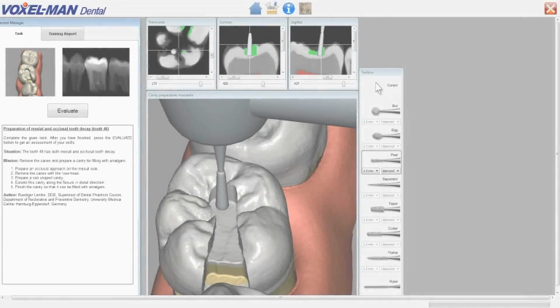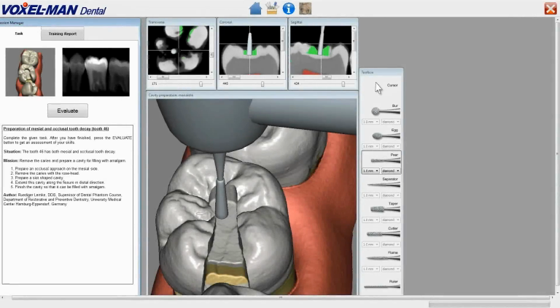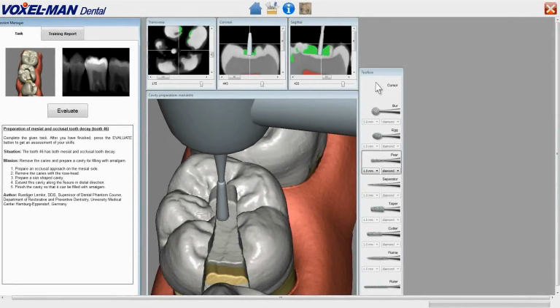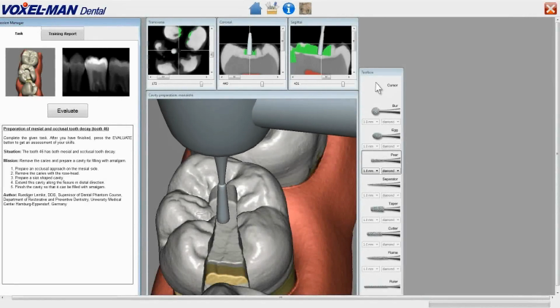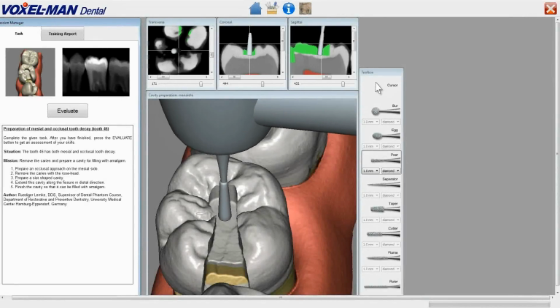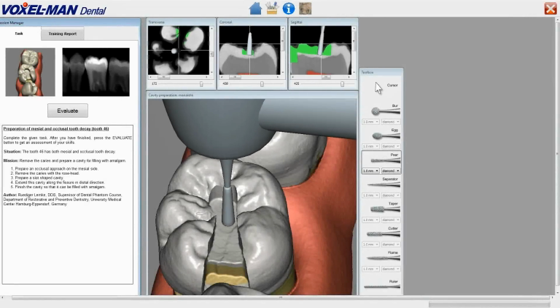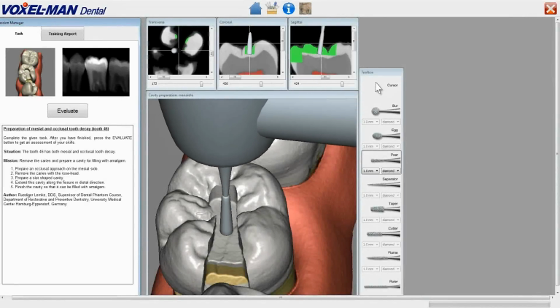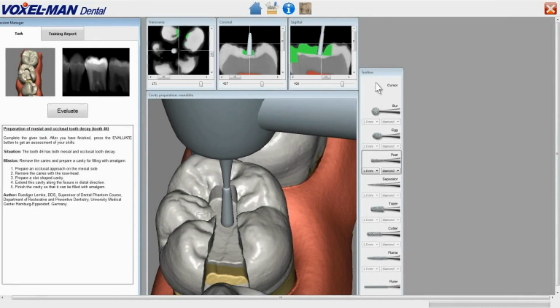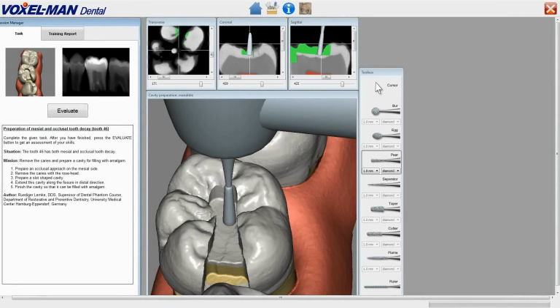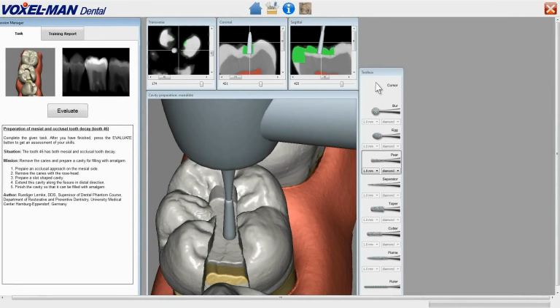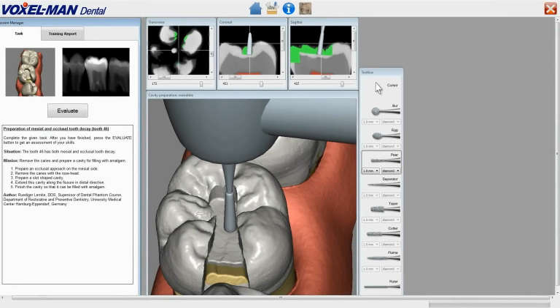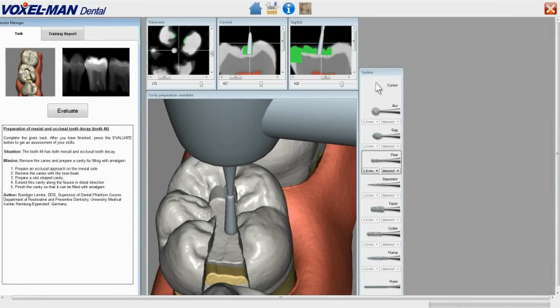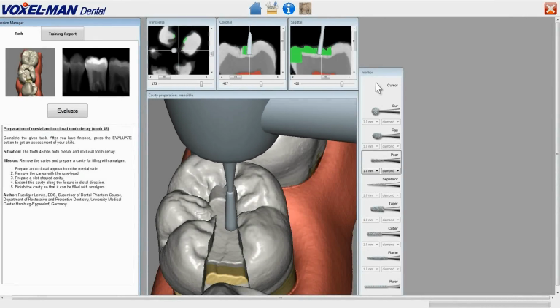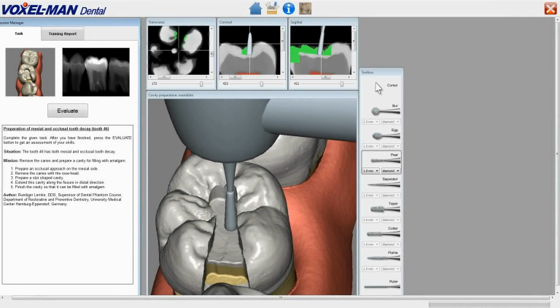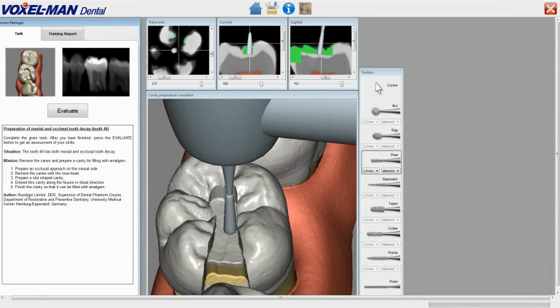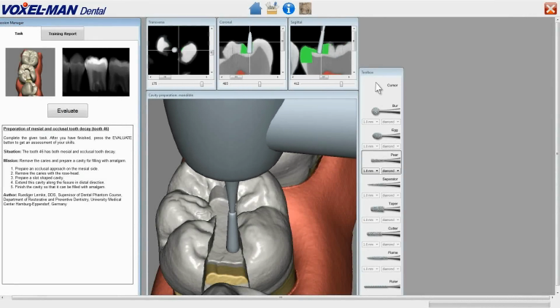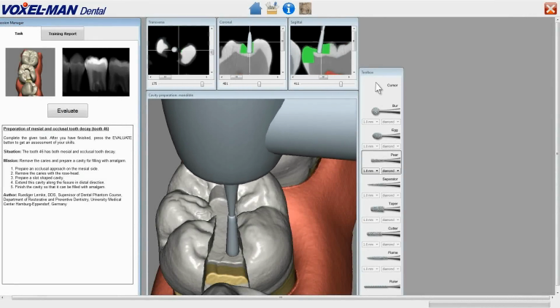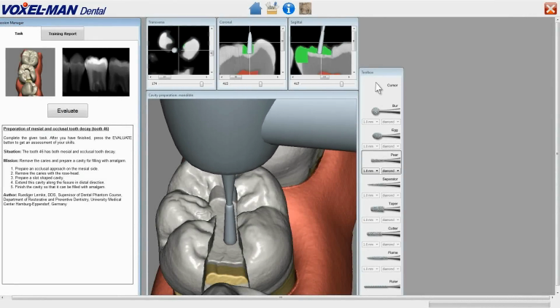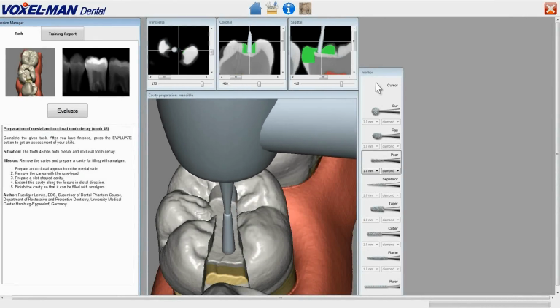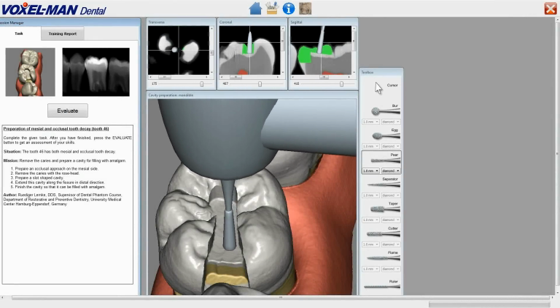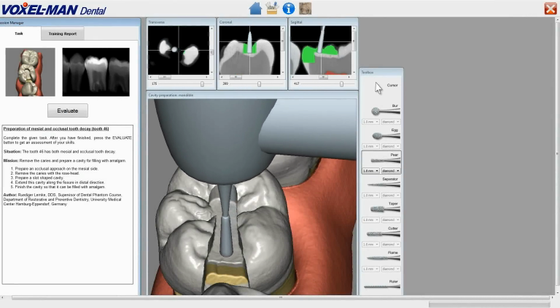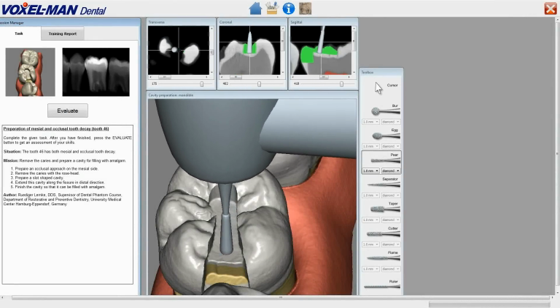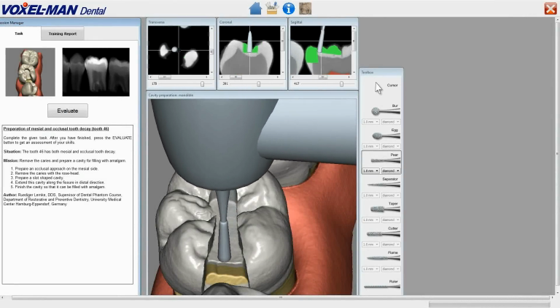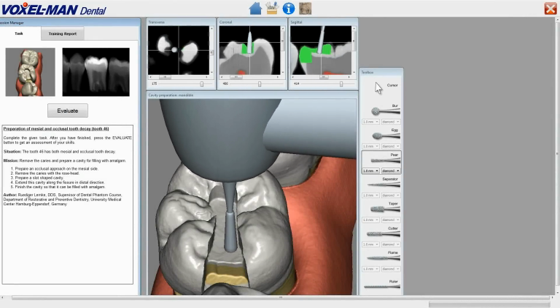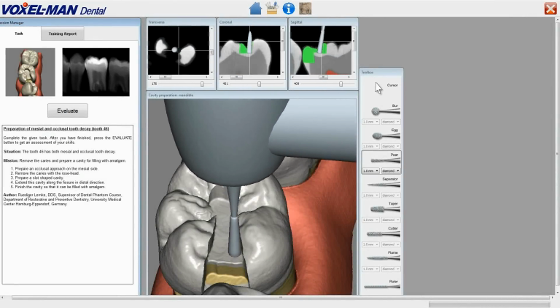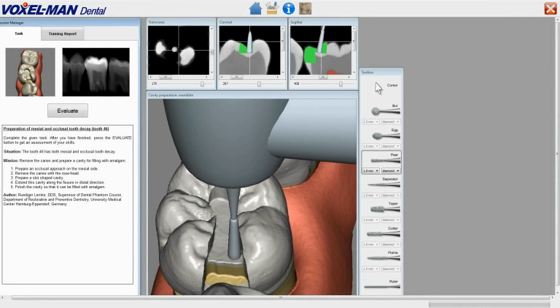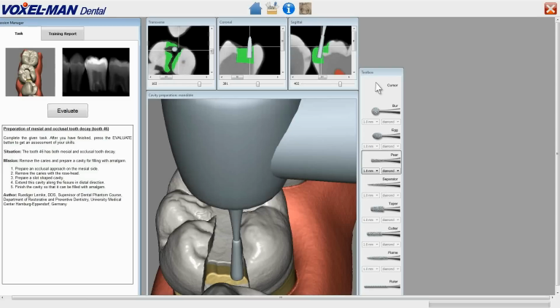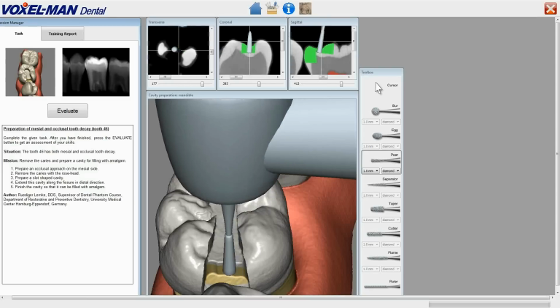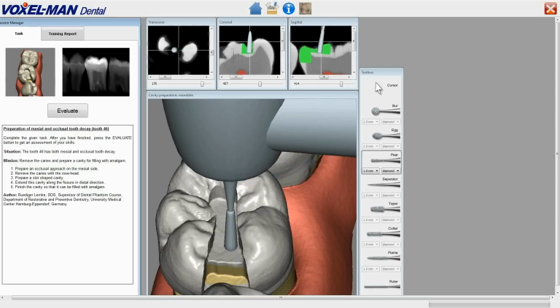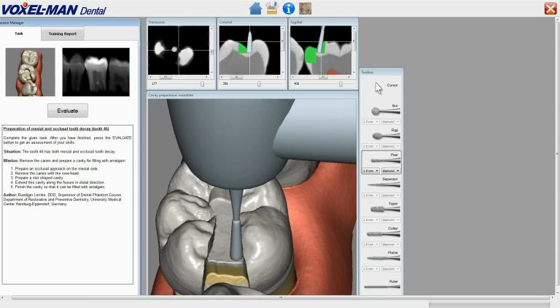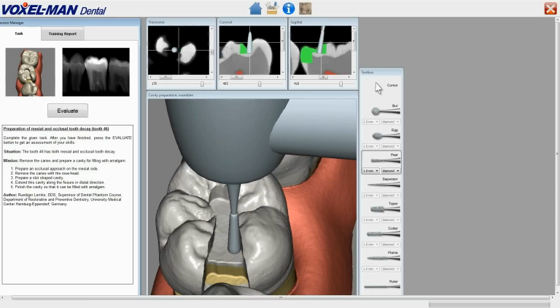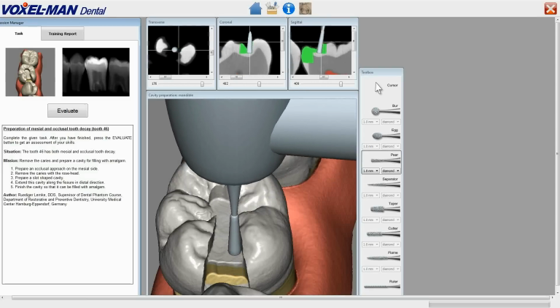We are now near to the intended shape of the preparation. The user gives it the final polish.